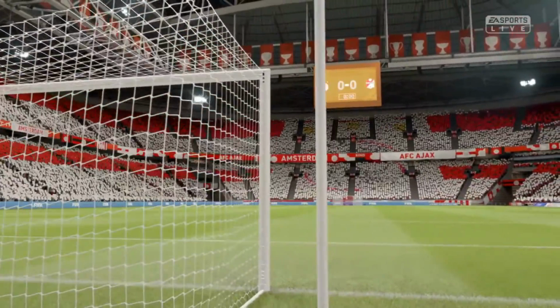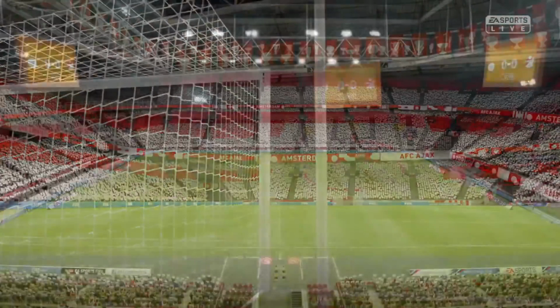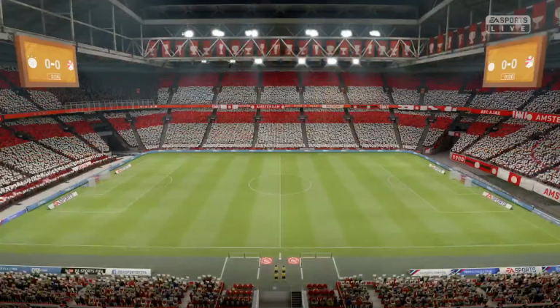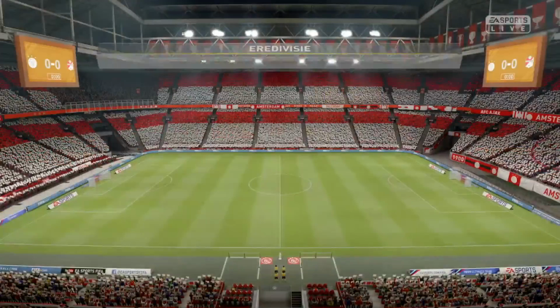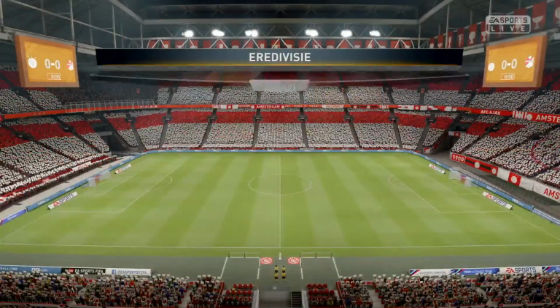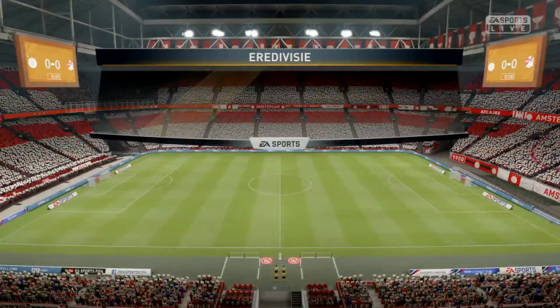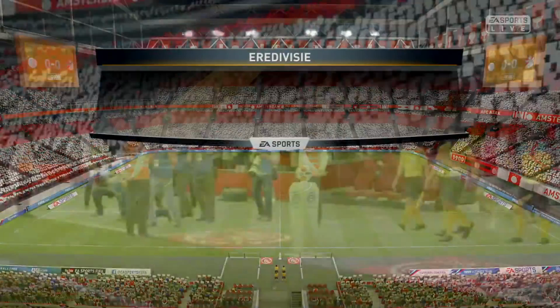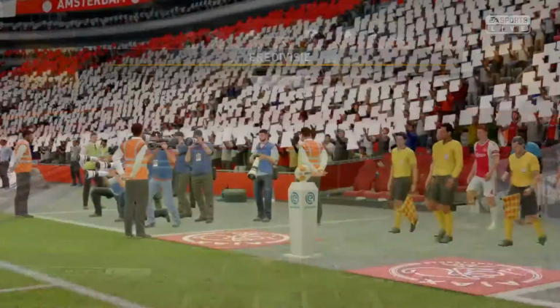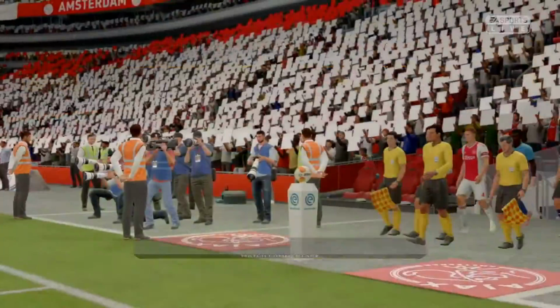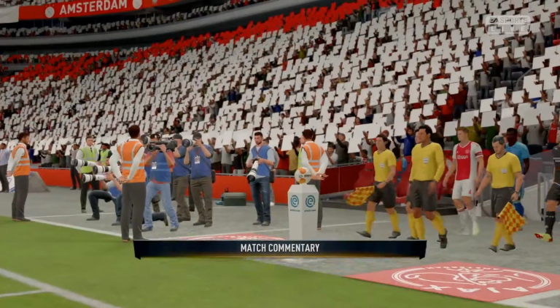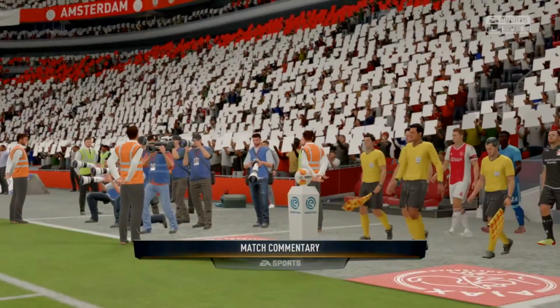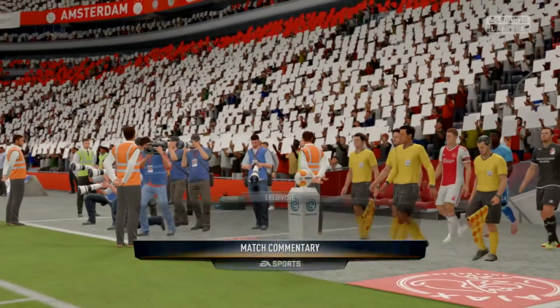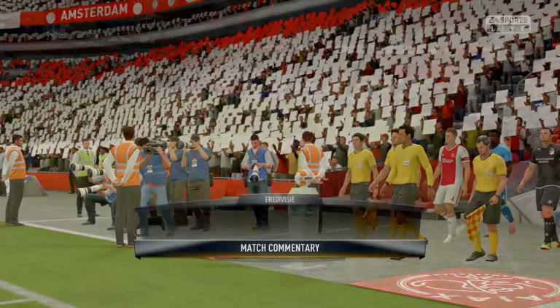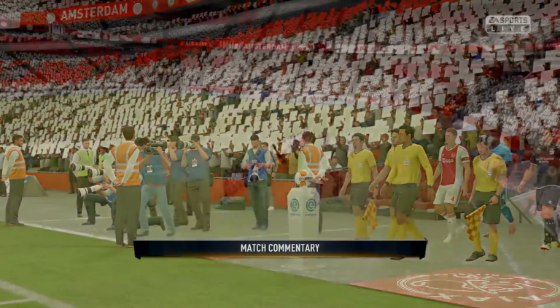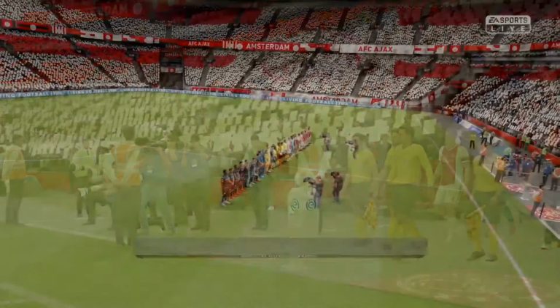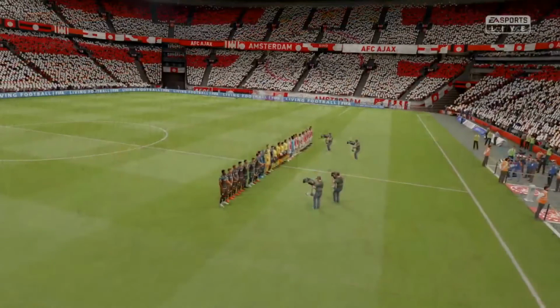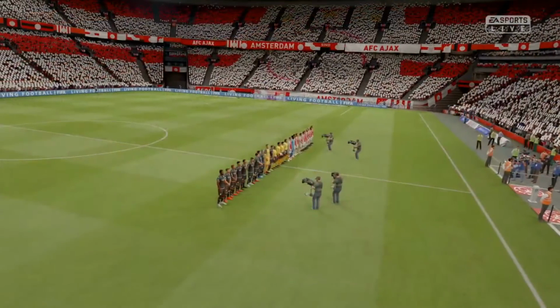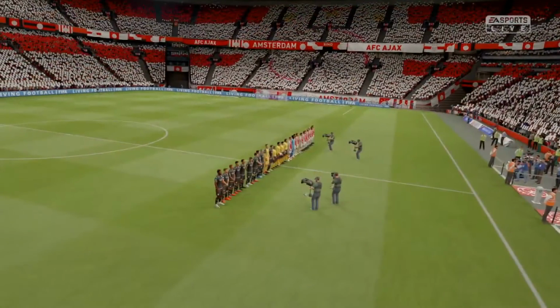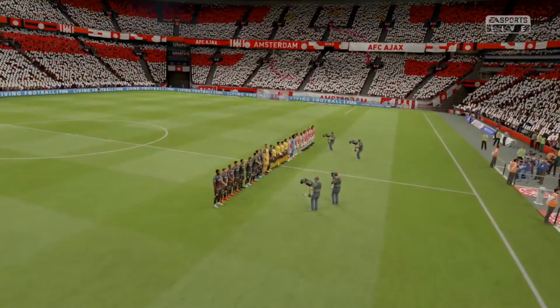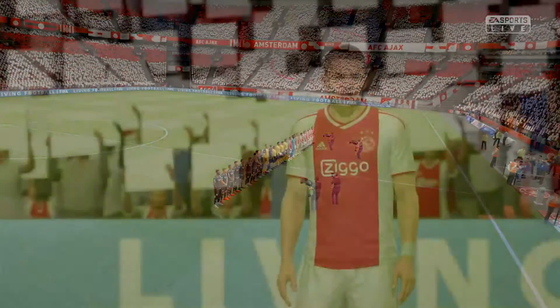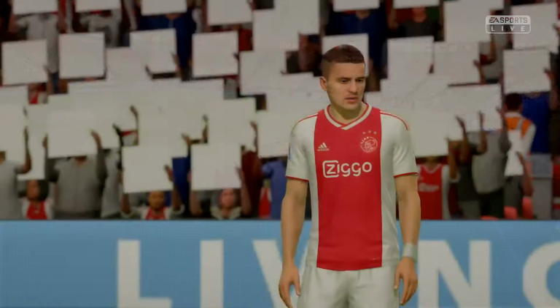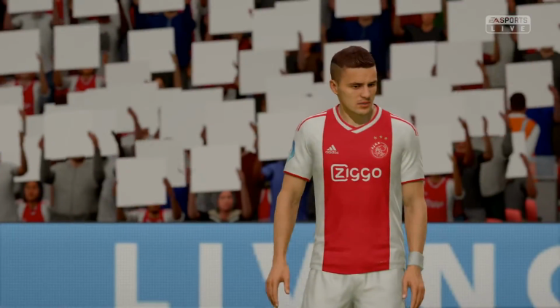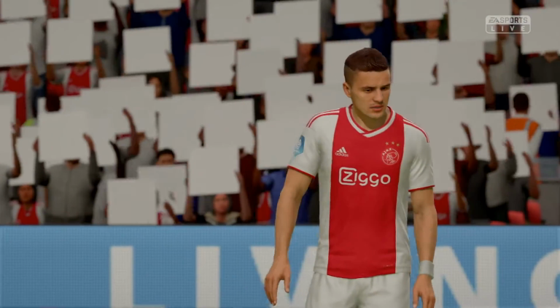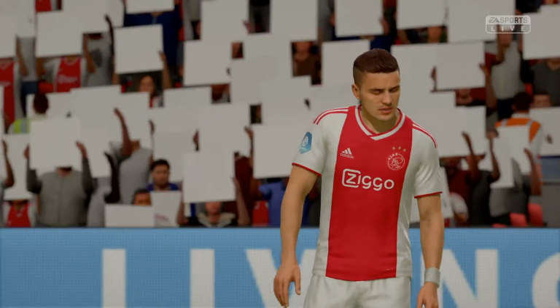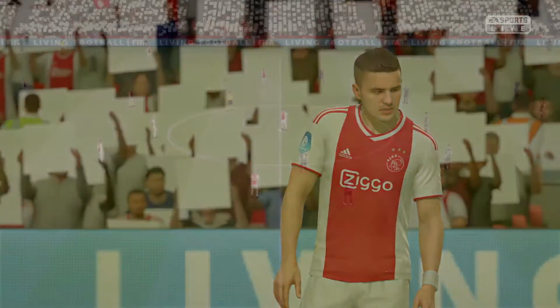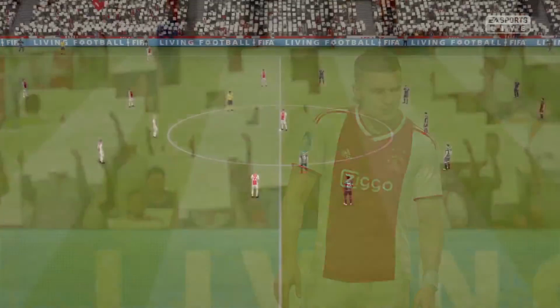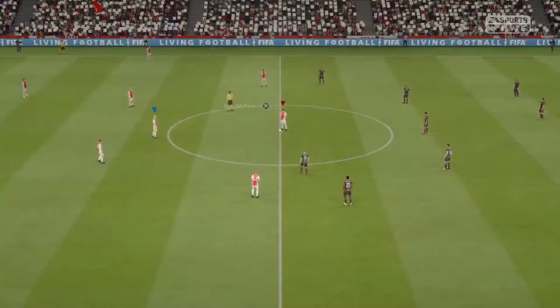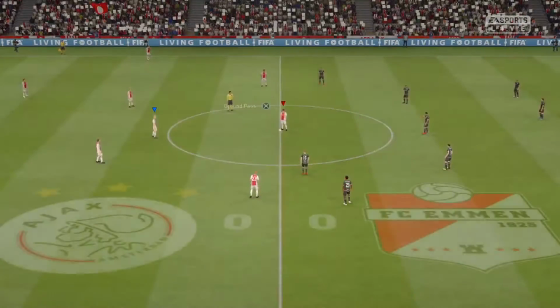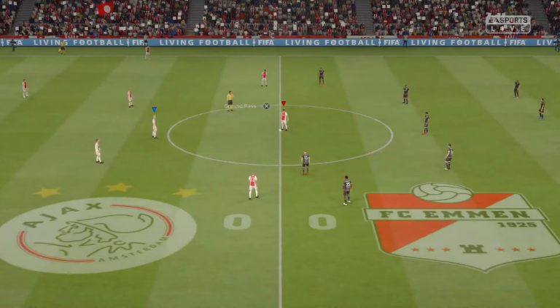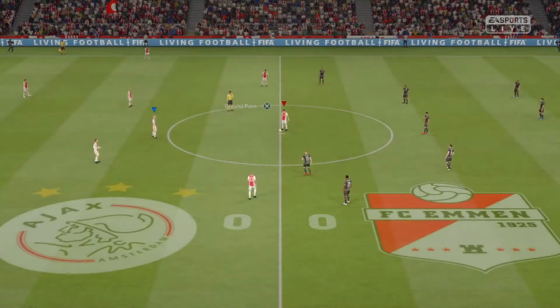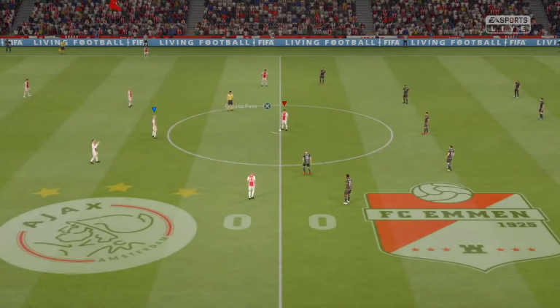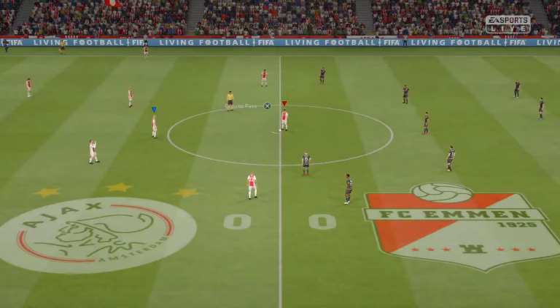Hello everyone, Martin Tyler here, Alan Smith with me as usual — big welcome to you to today's game.